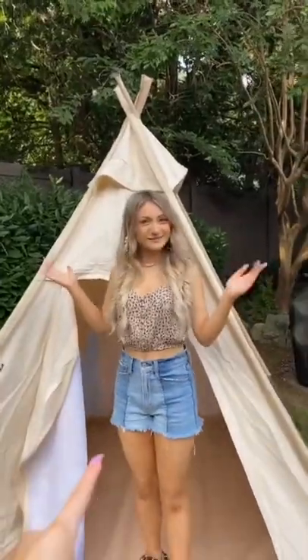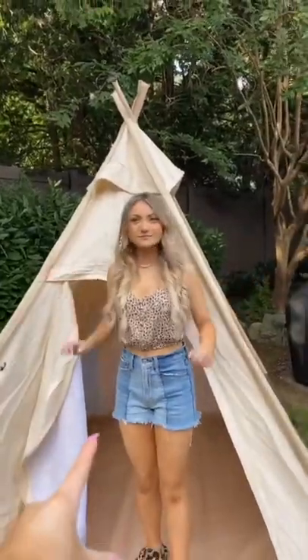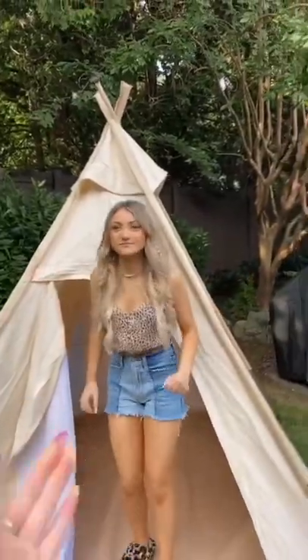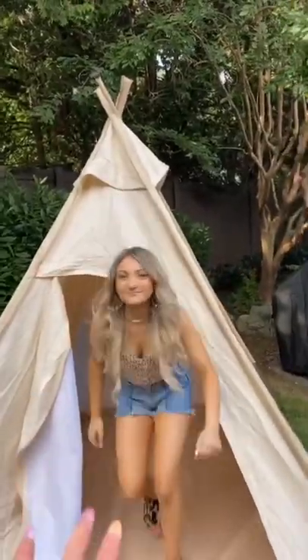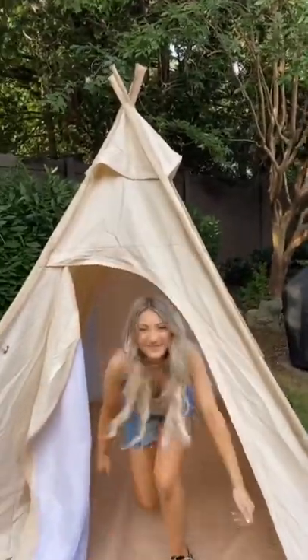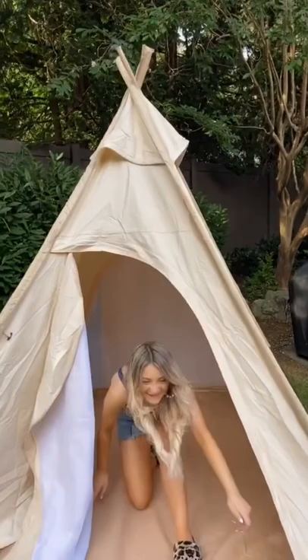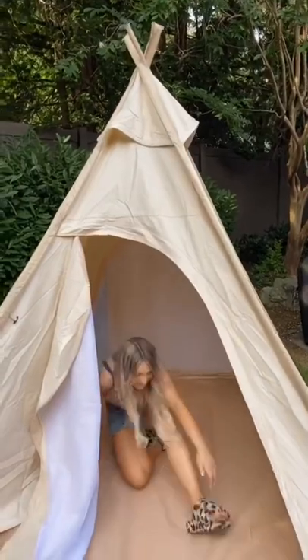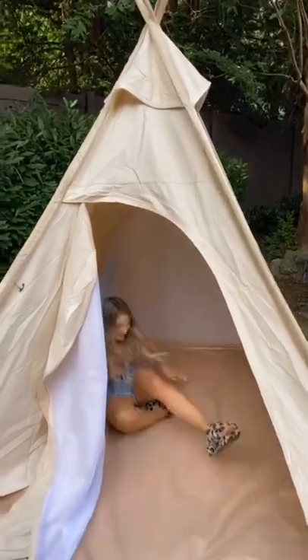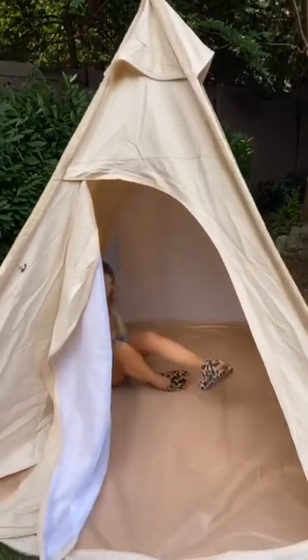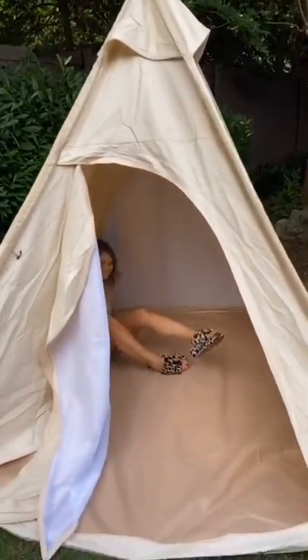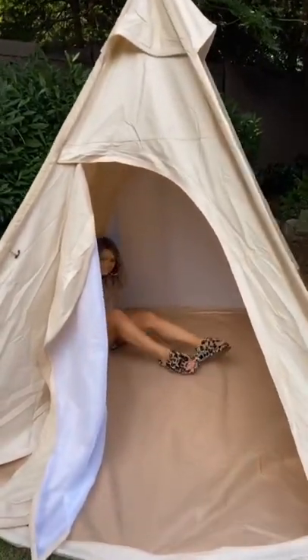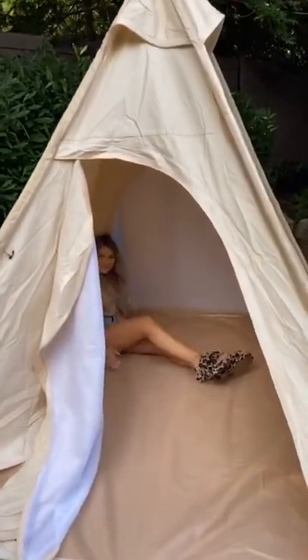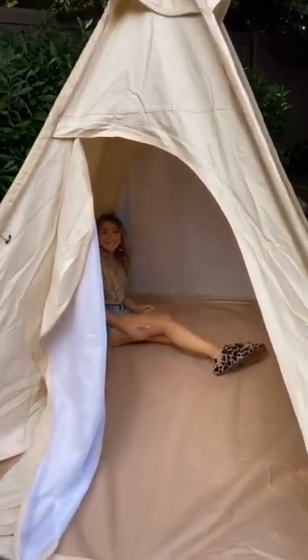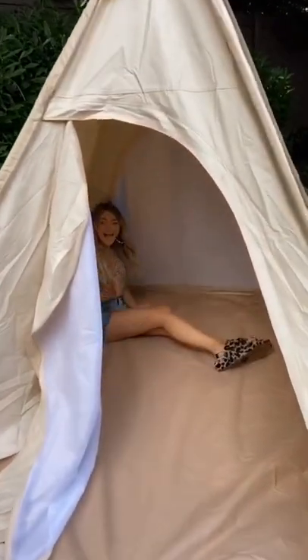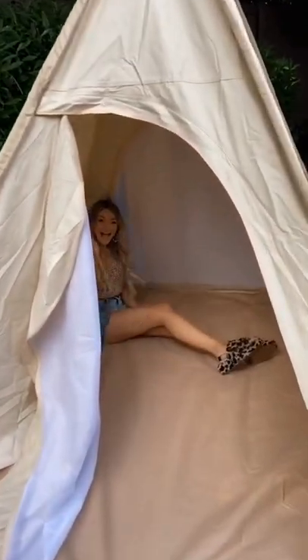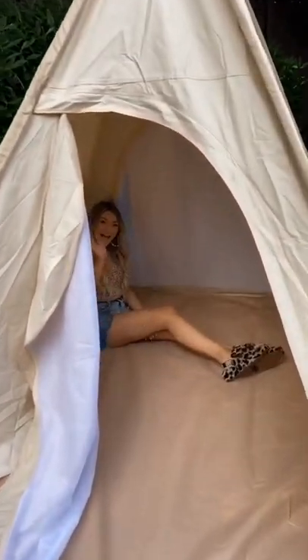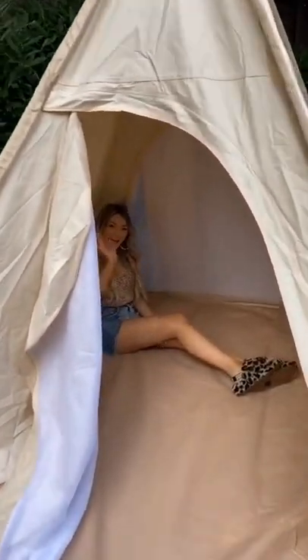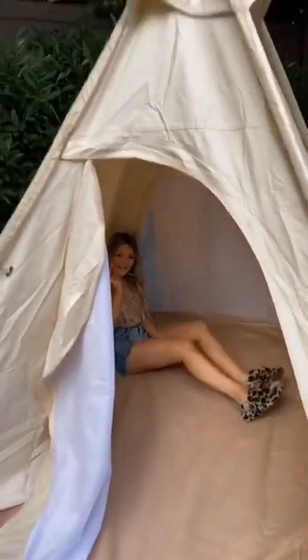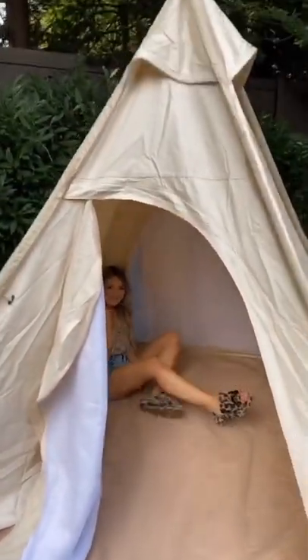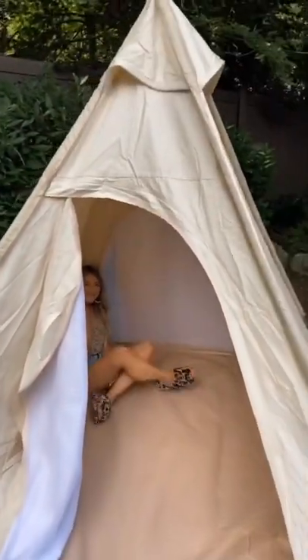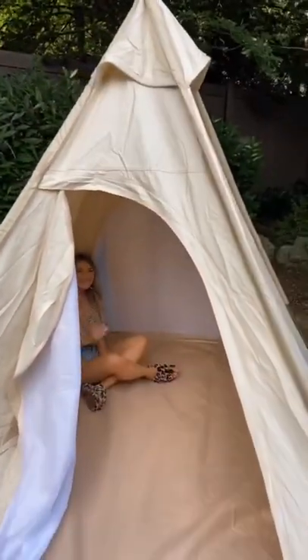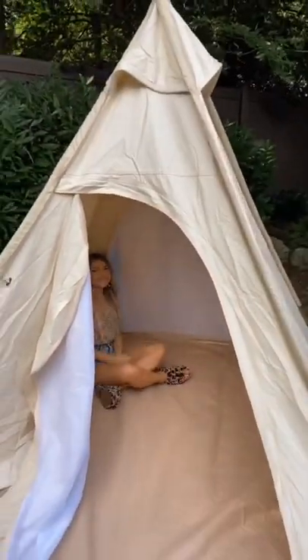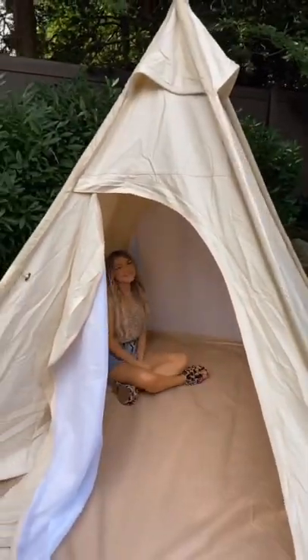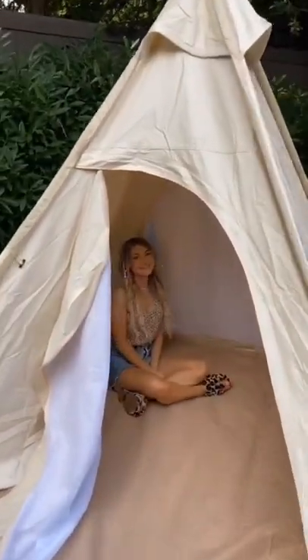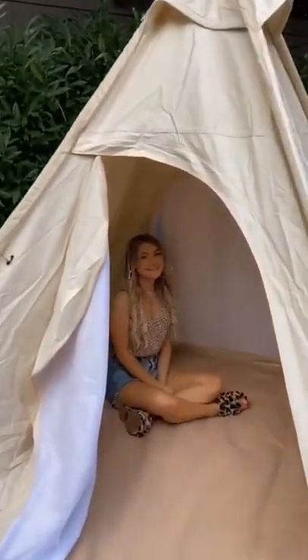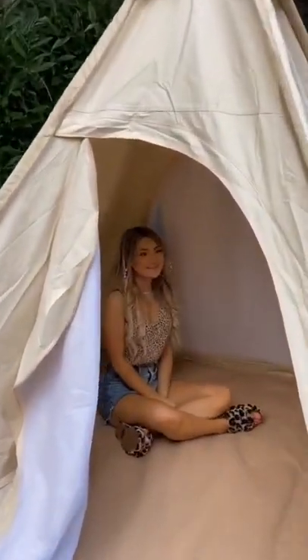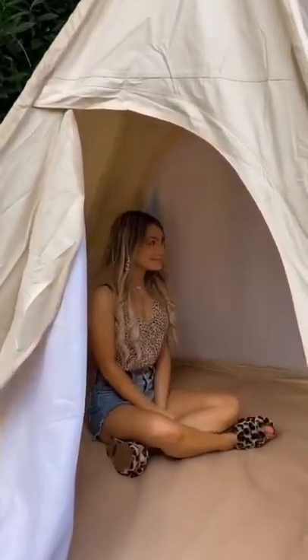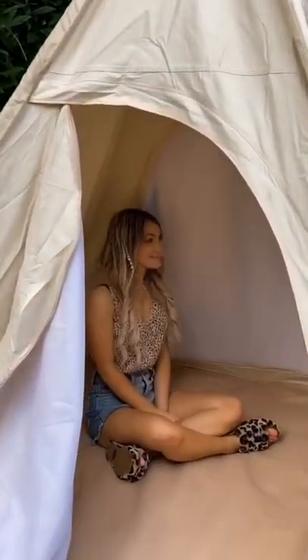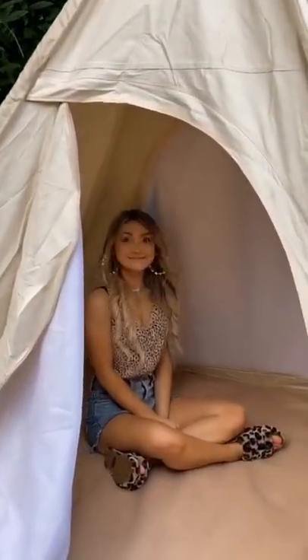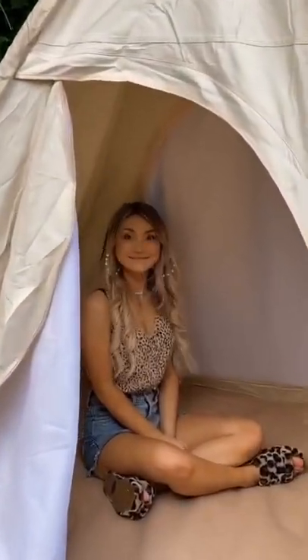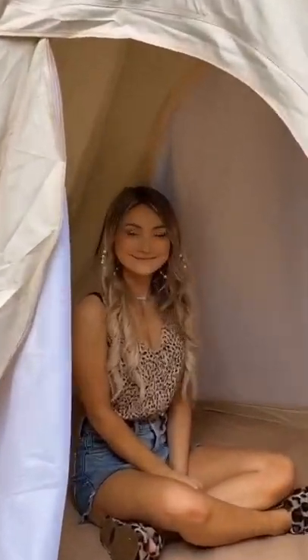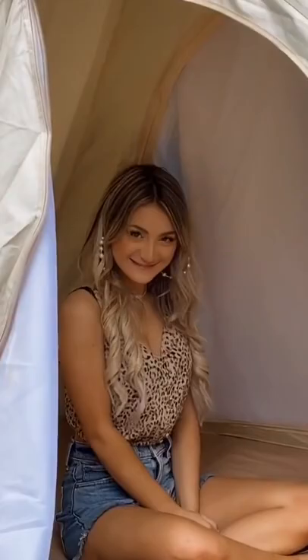Go inside and show everybody how big it is. It's so big. Next video, we're going to be decorating it and eating dinner.